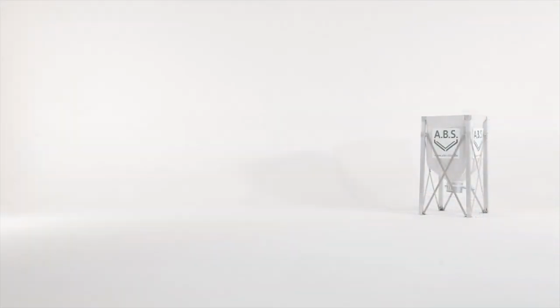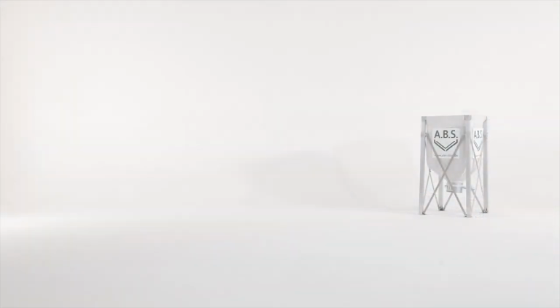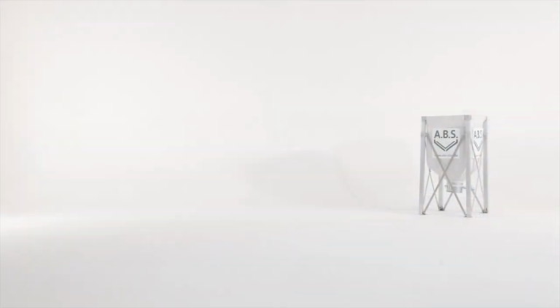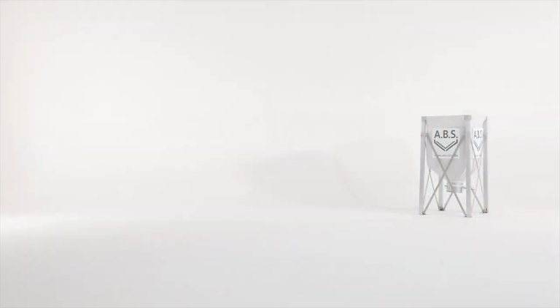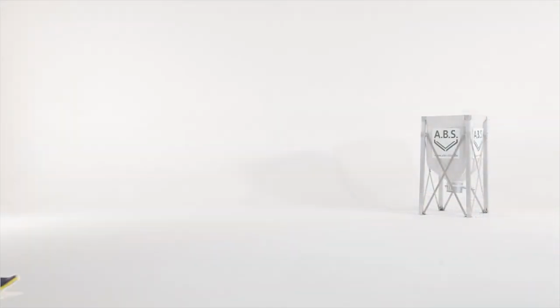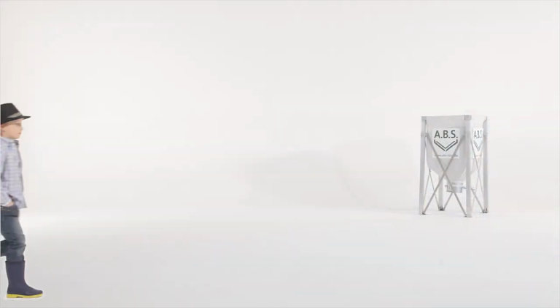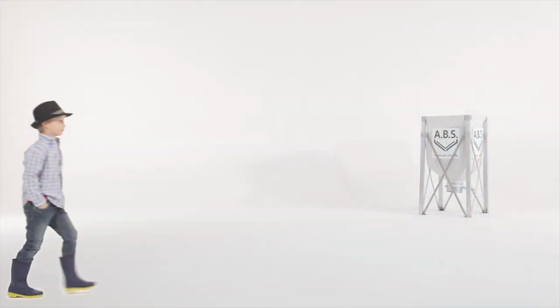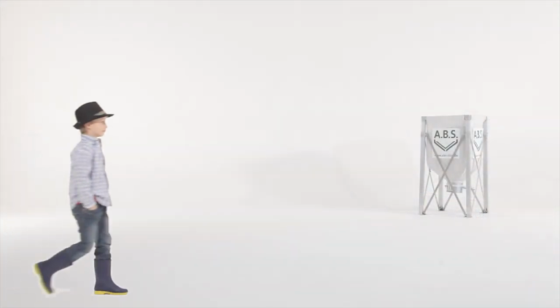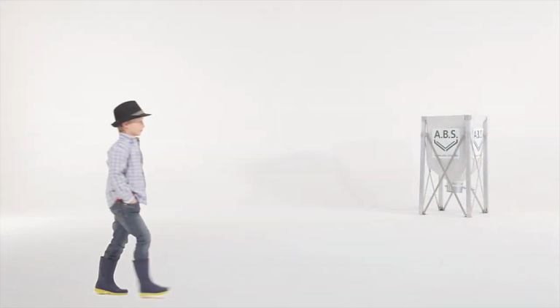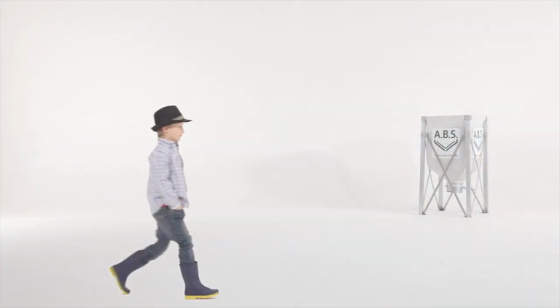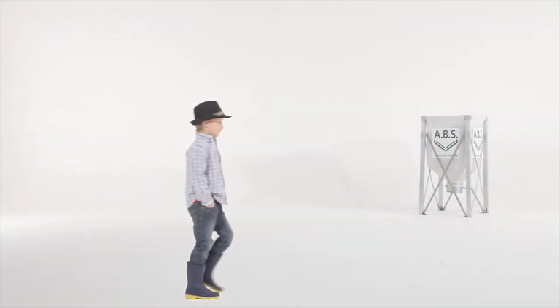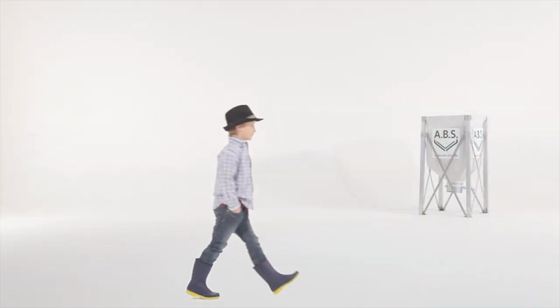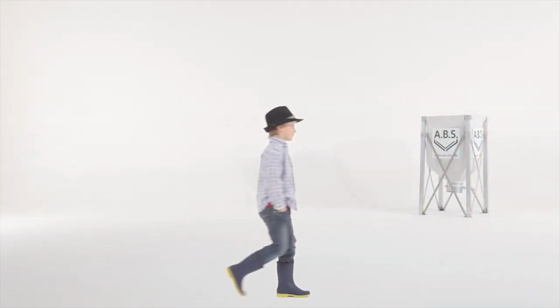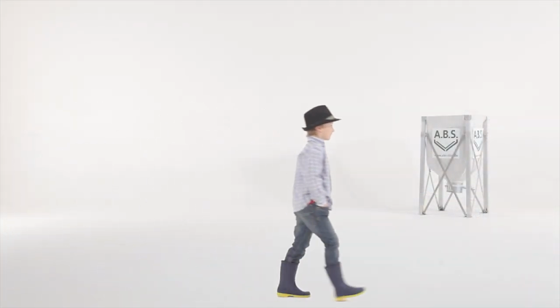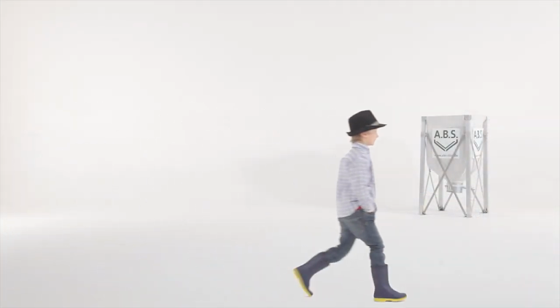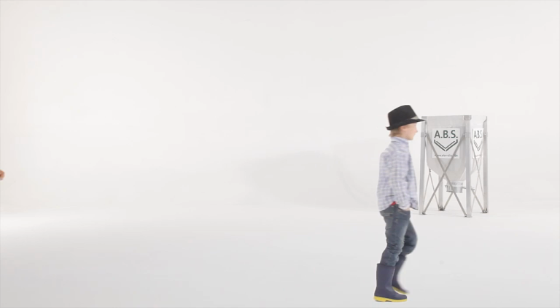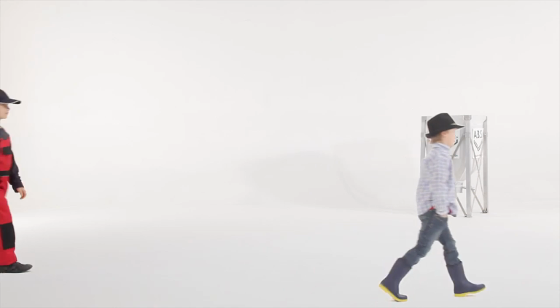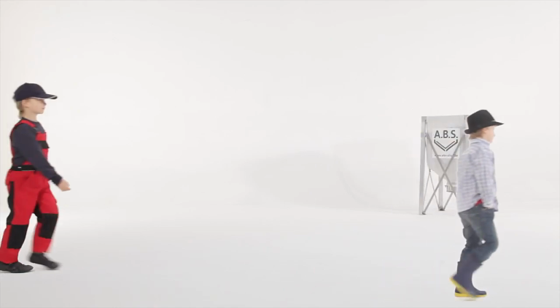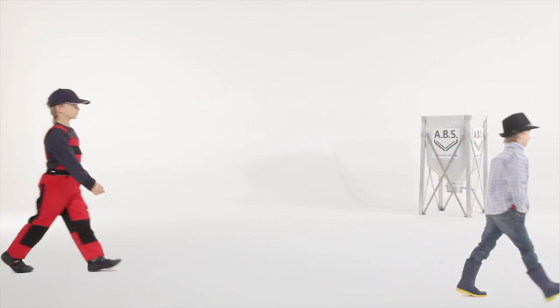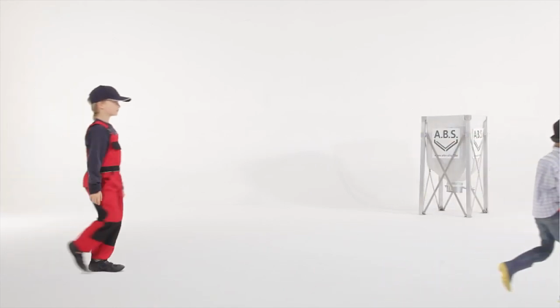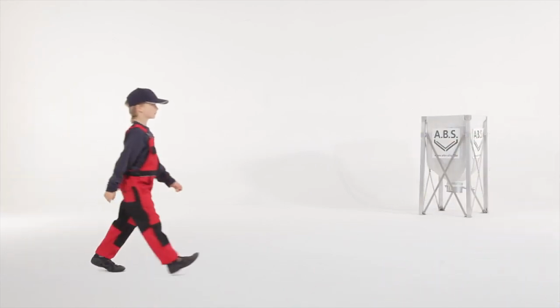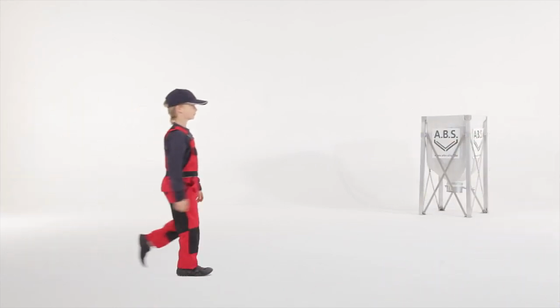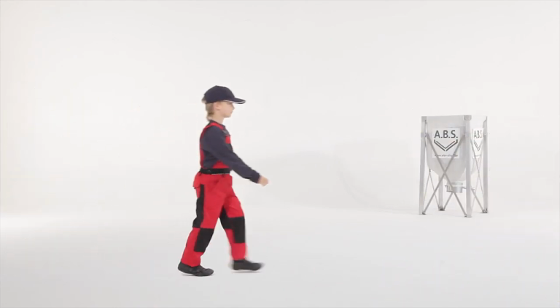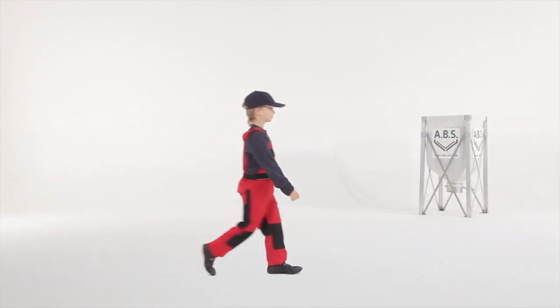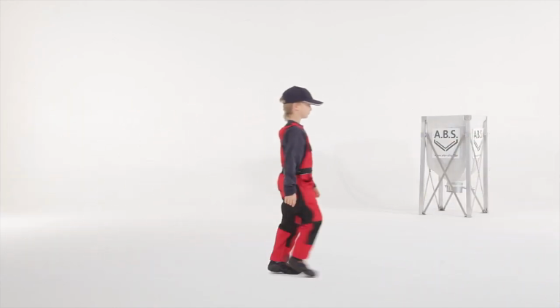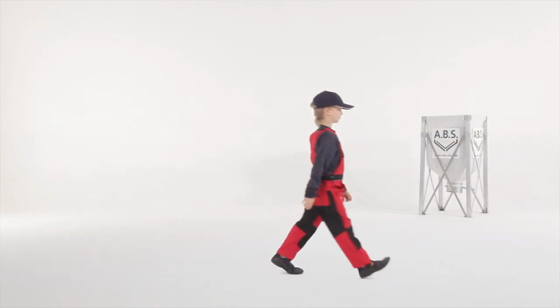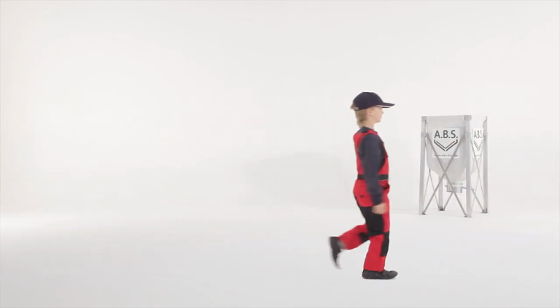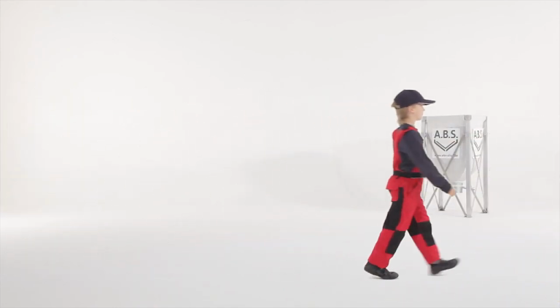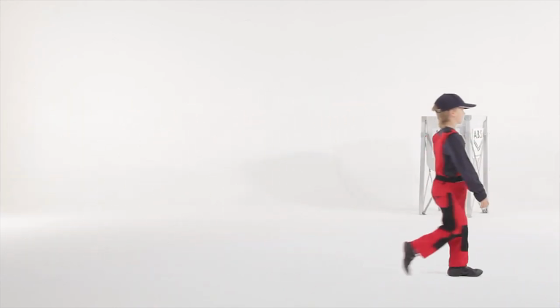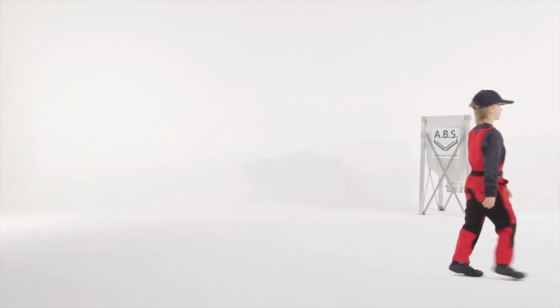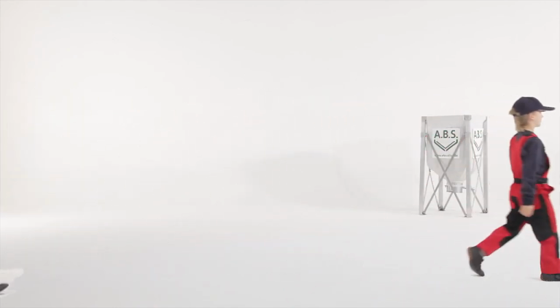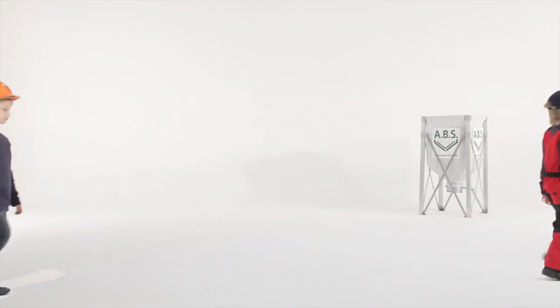ABS Flexilo wood pellet silos — tailor-made, durable, and economical. Affordable.